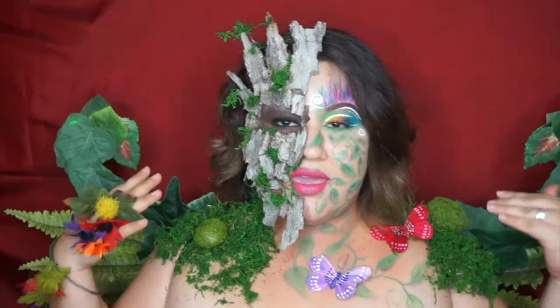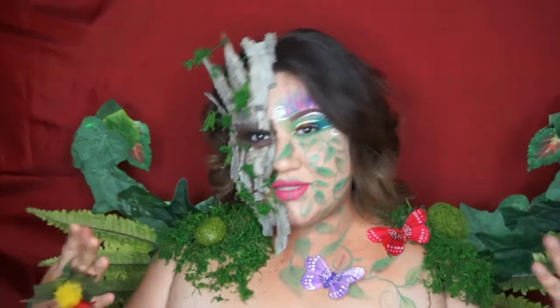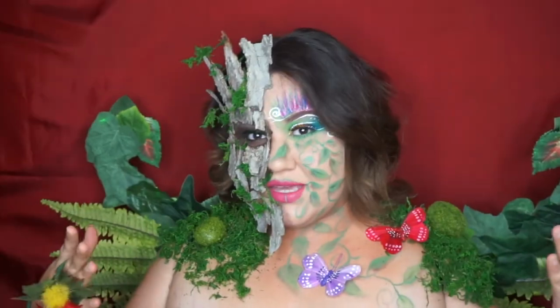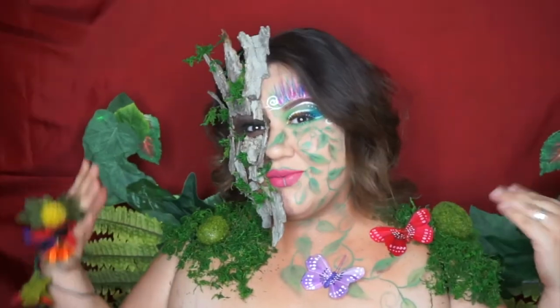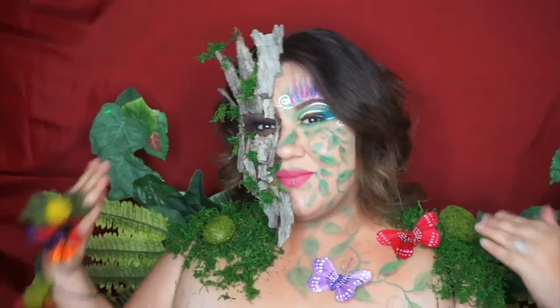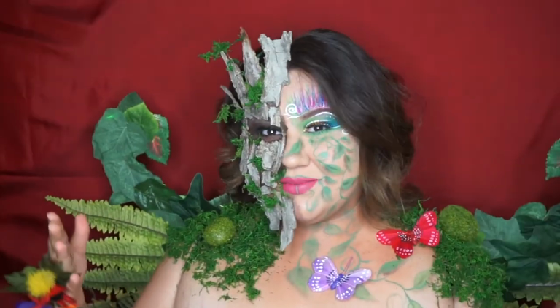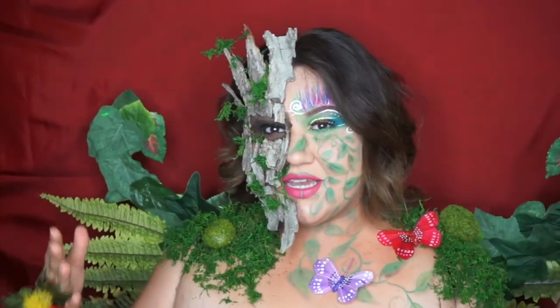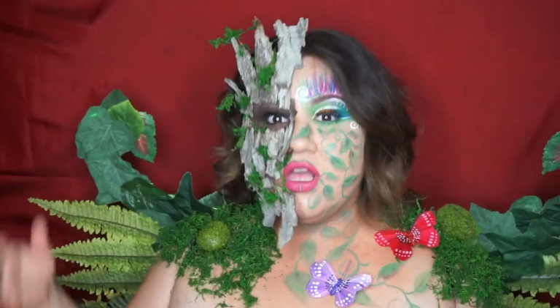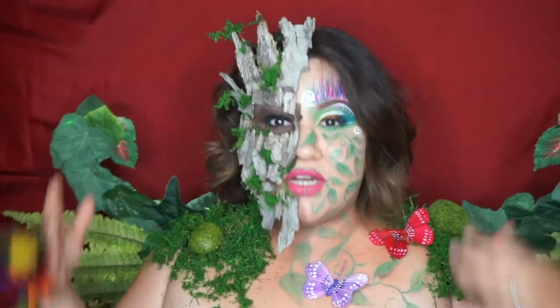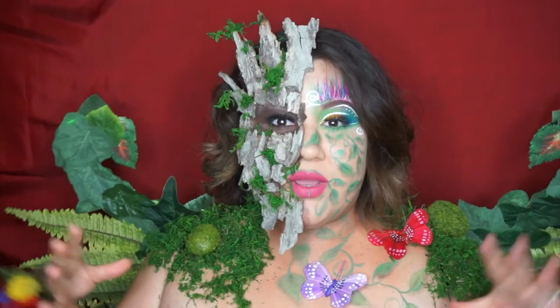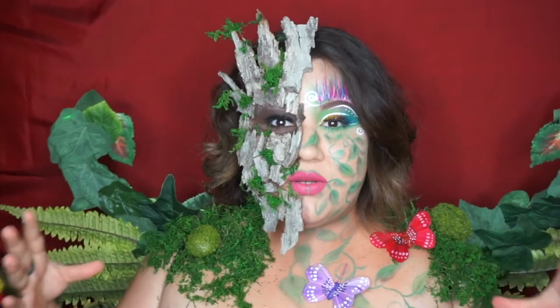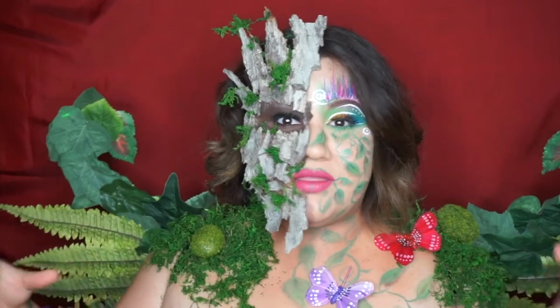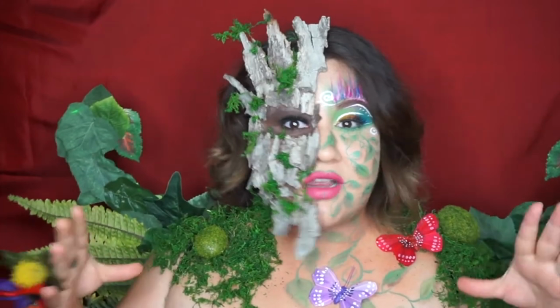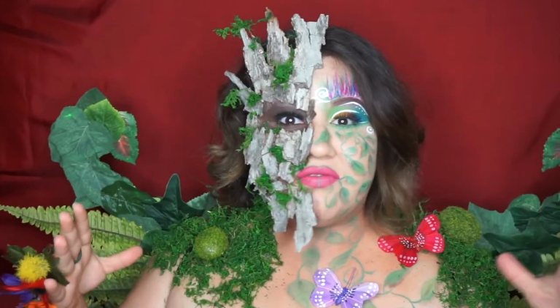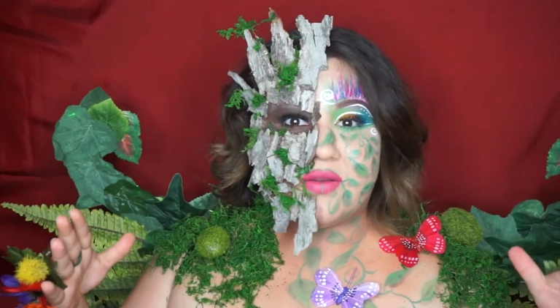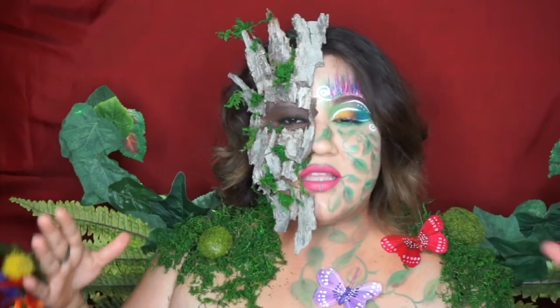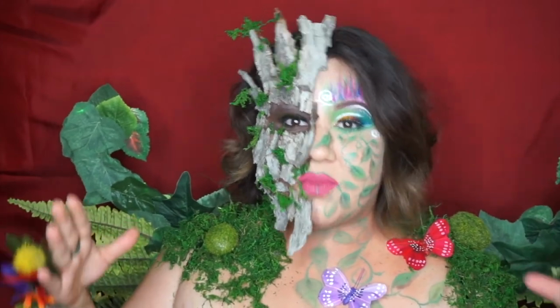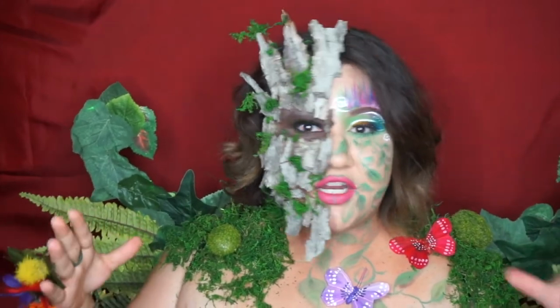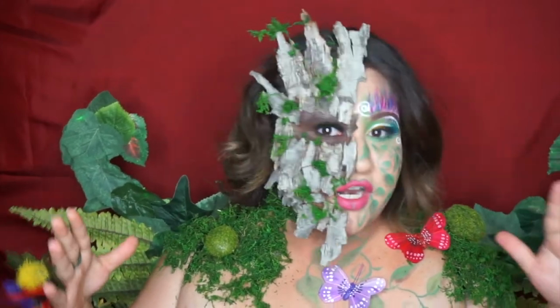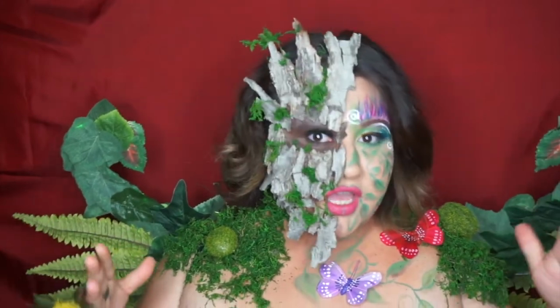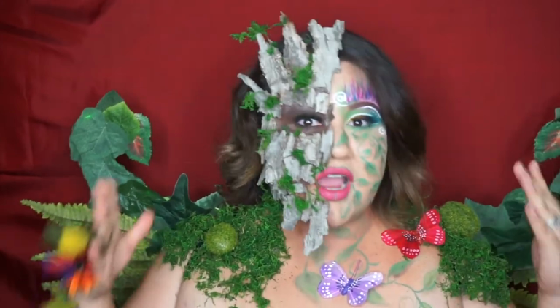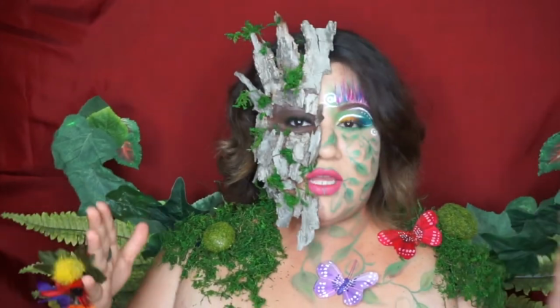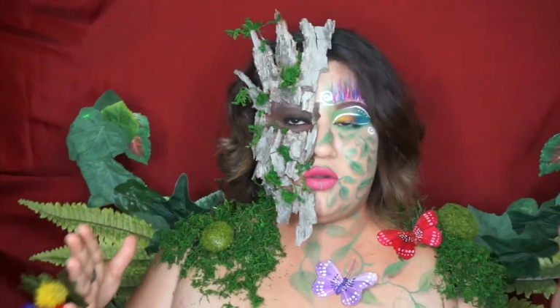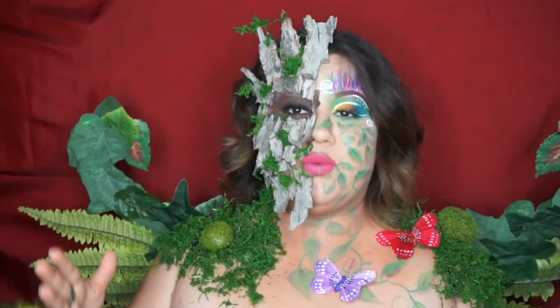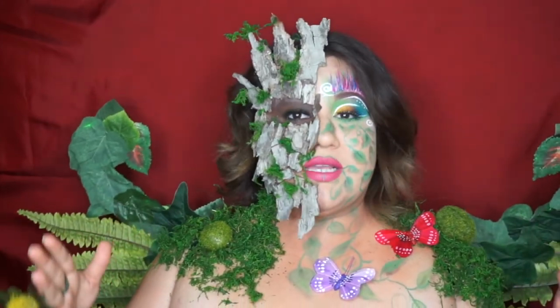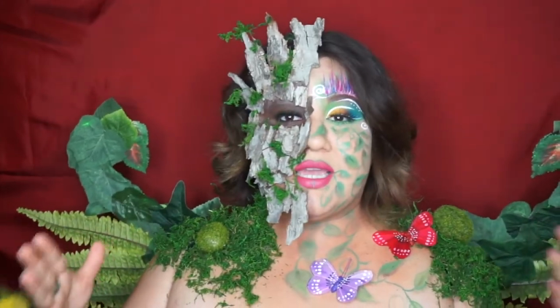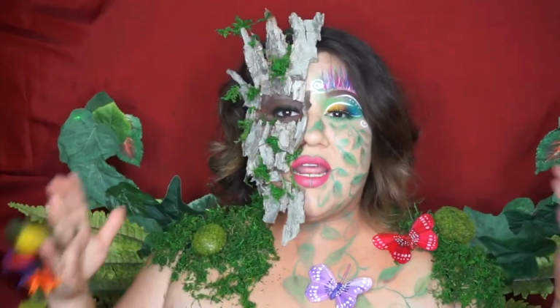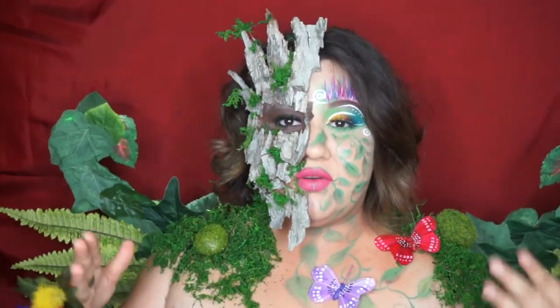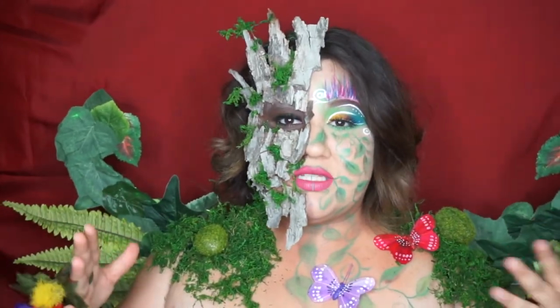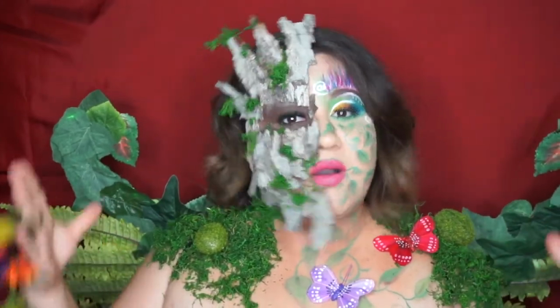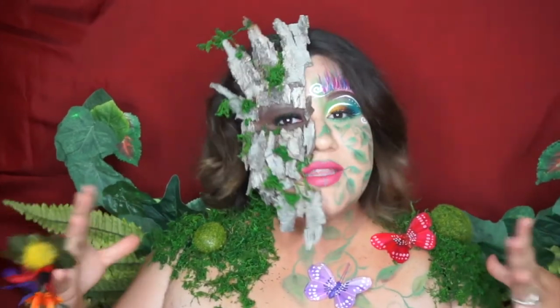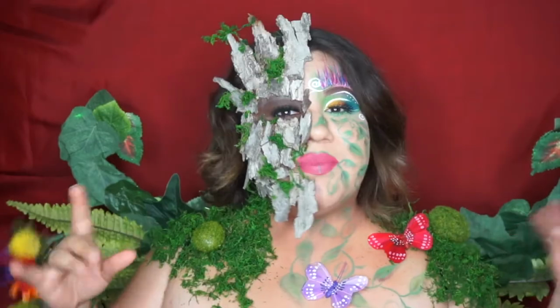Hey, what's up you guys, welcome back to my channel. For today we're going to be doing this garden fairy inspired look. I really hope you guys like it and if you want to see how I make this happen, please keep on watching.